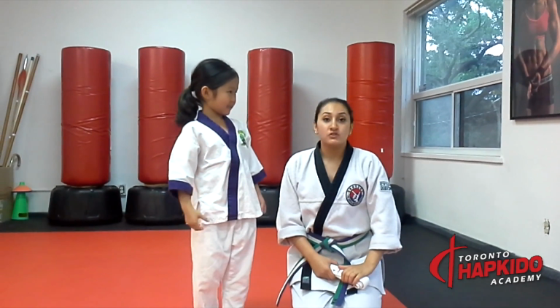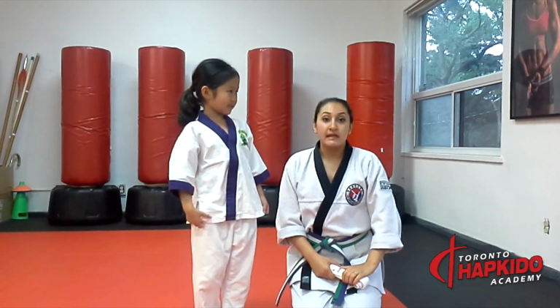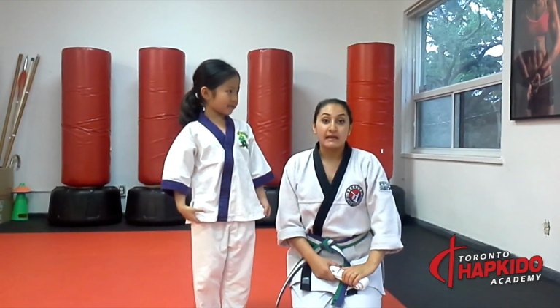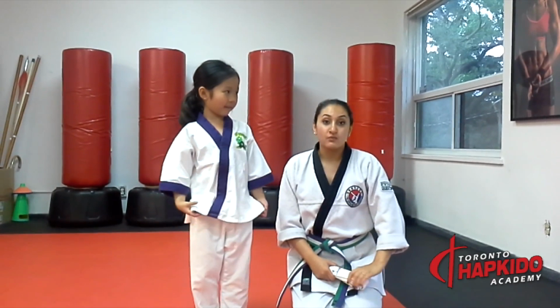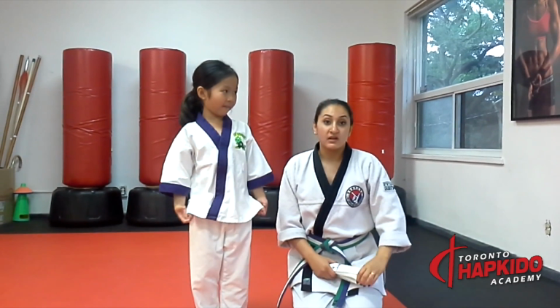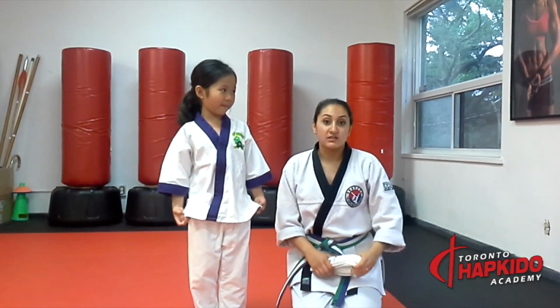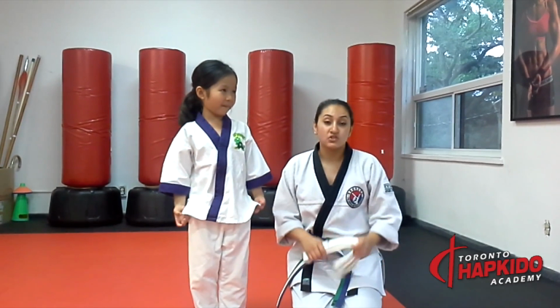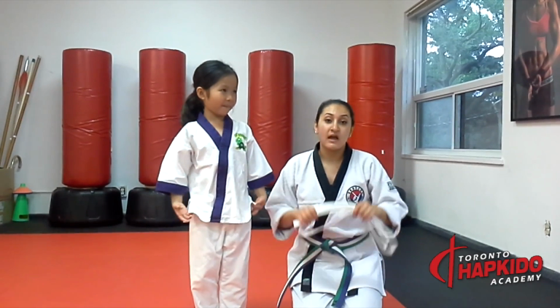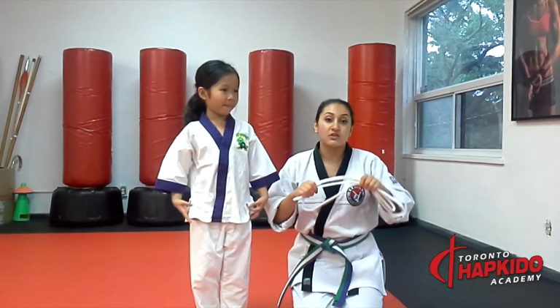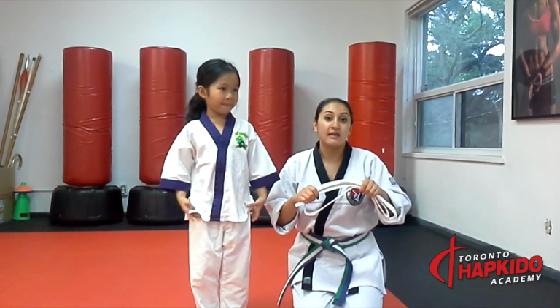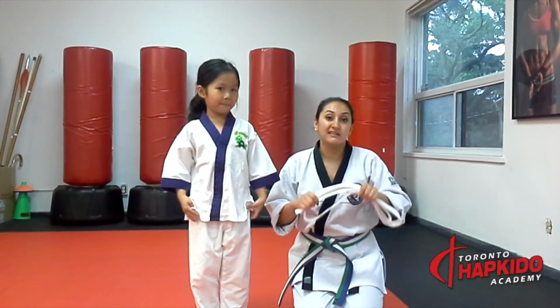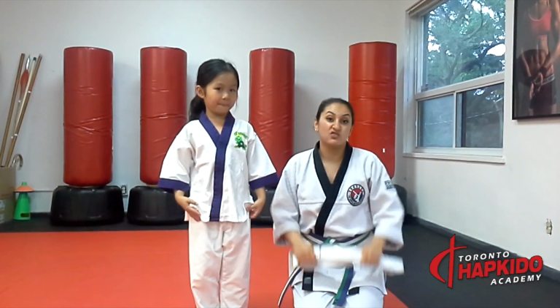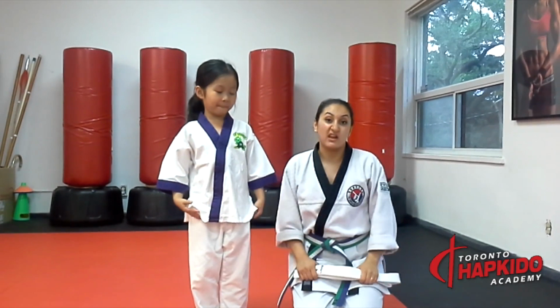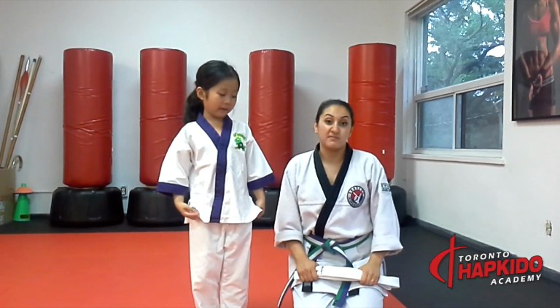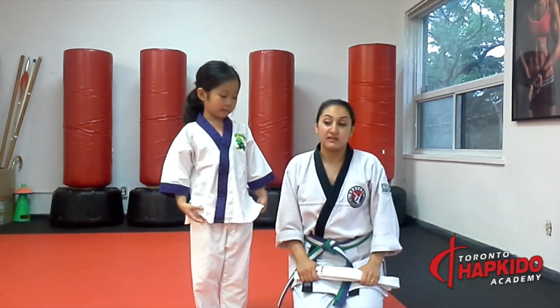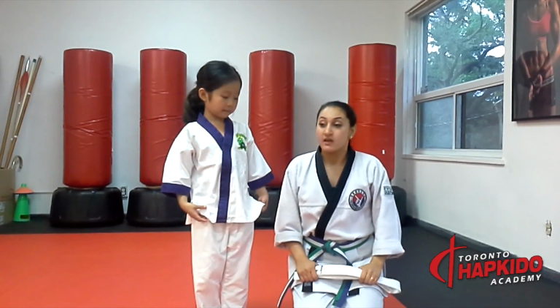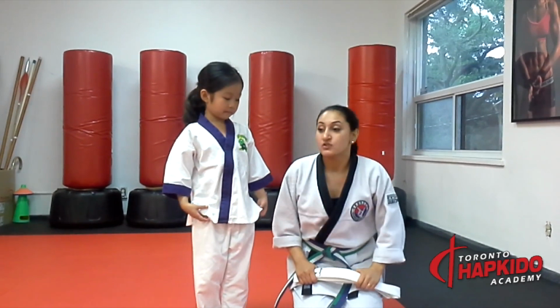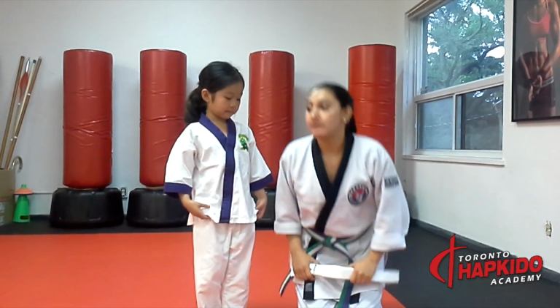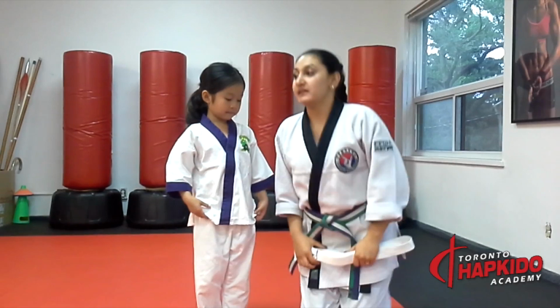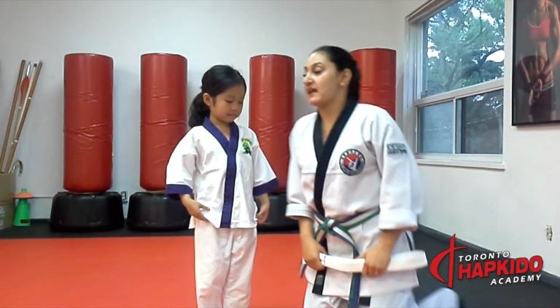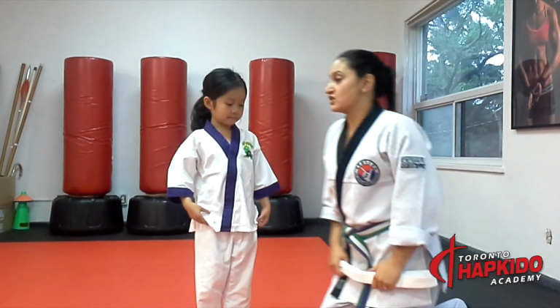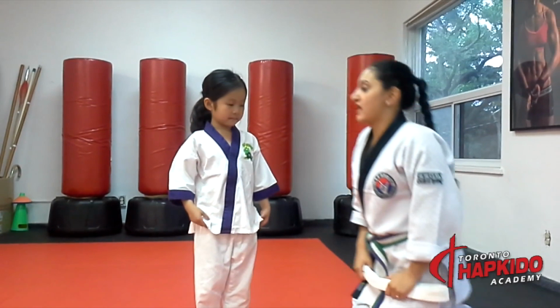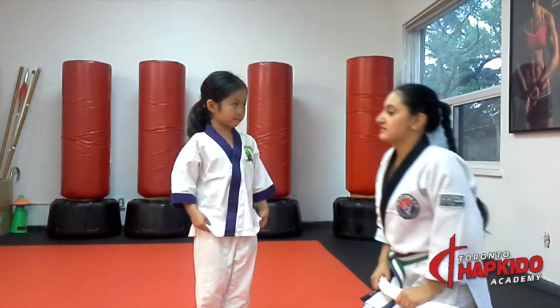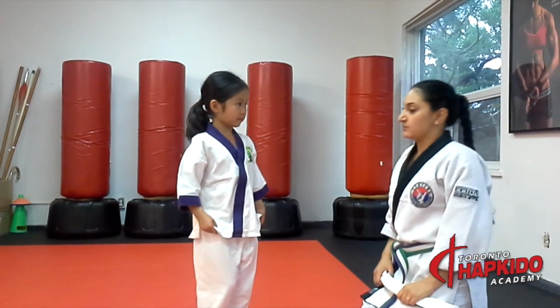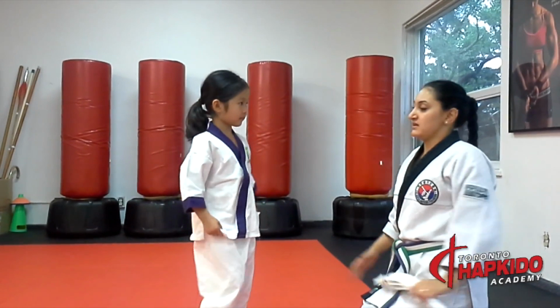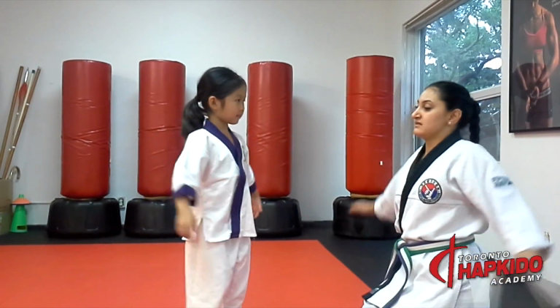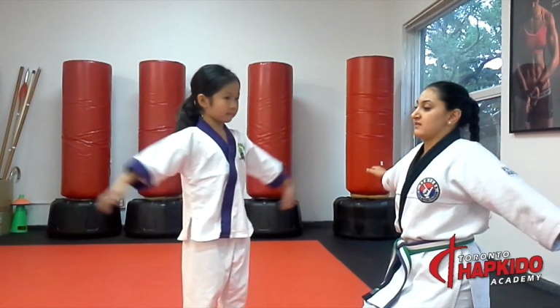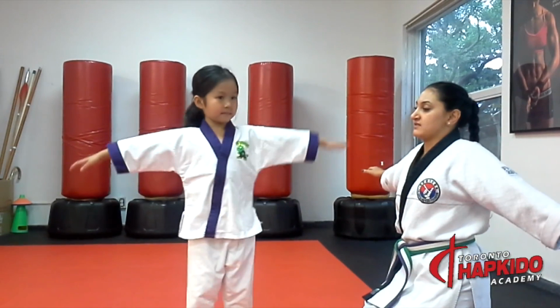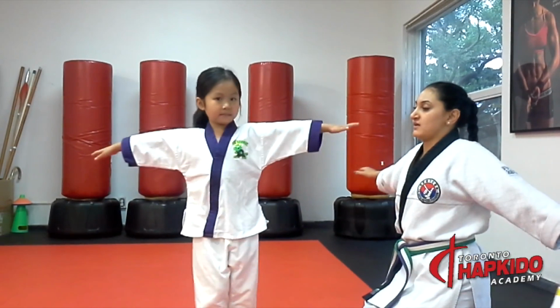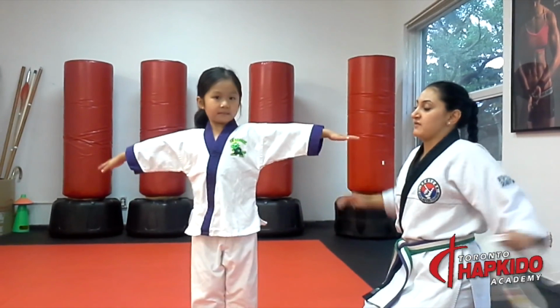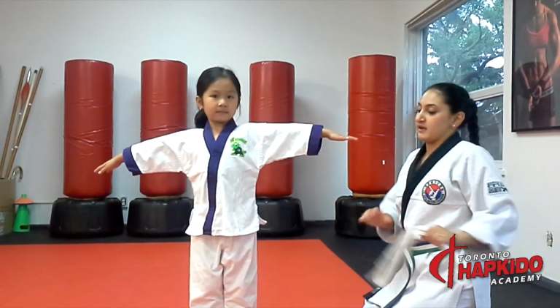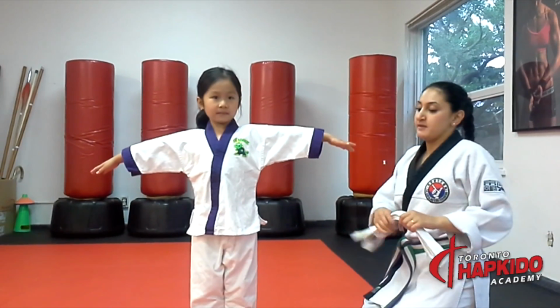So today we're going to teach you how to tie the little dragon belt. So Evelyn, can I get your hands up, please? This way, very good.